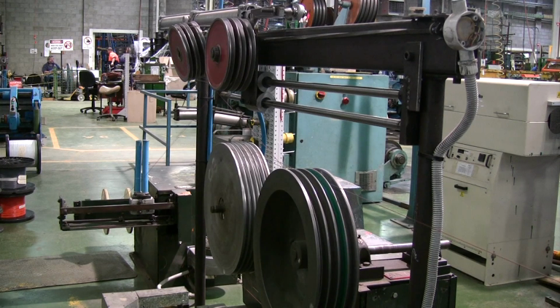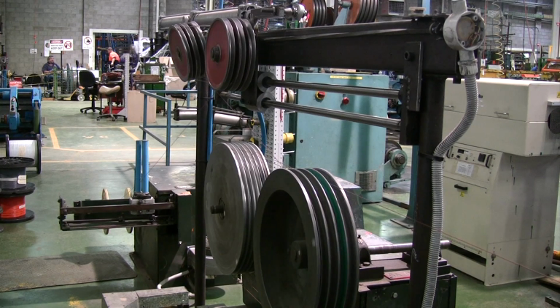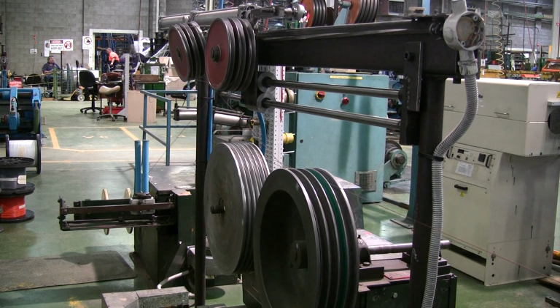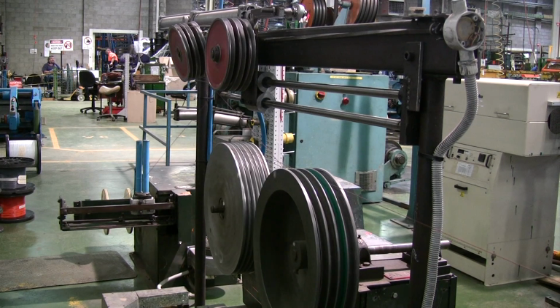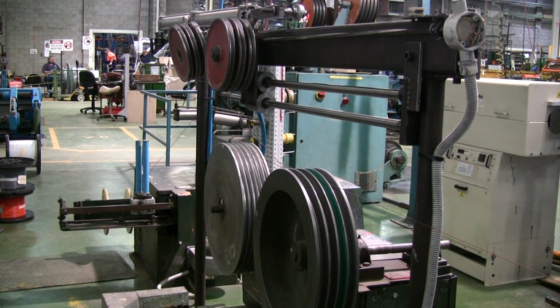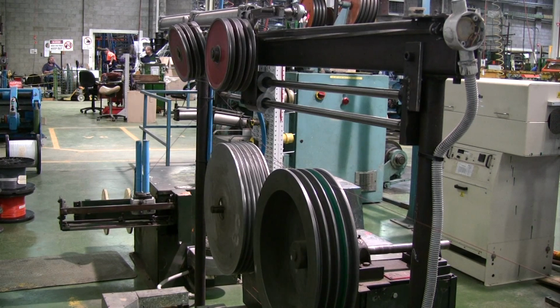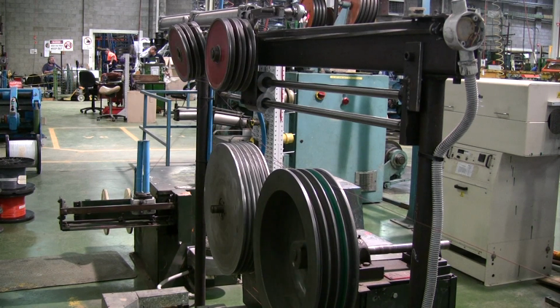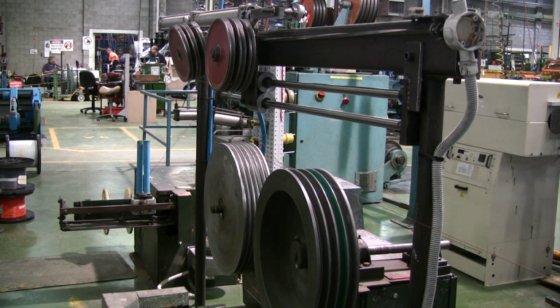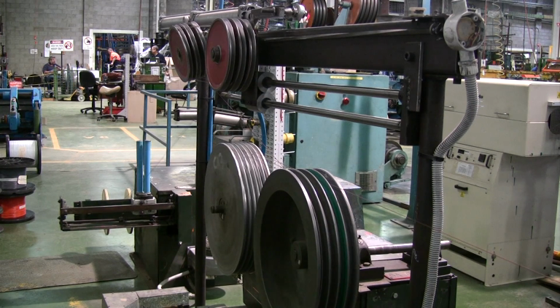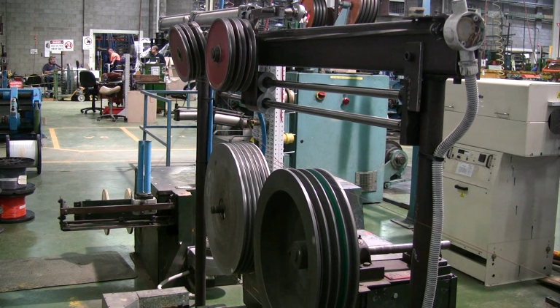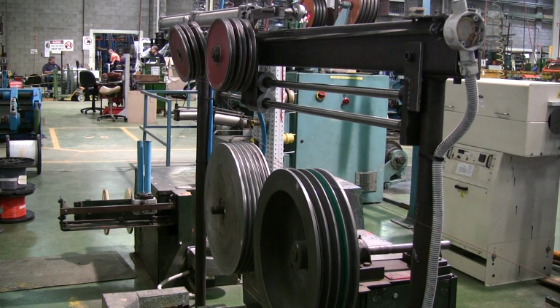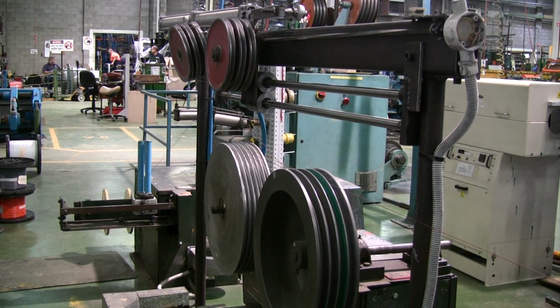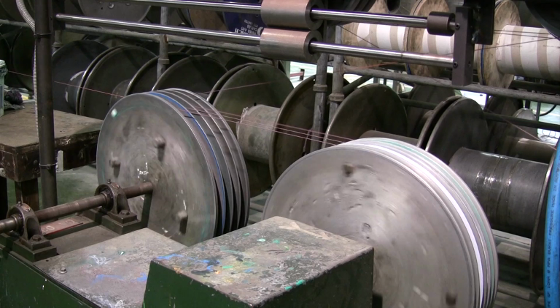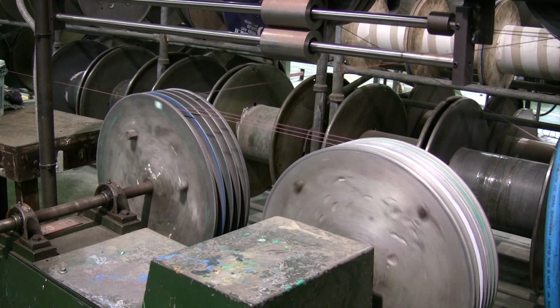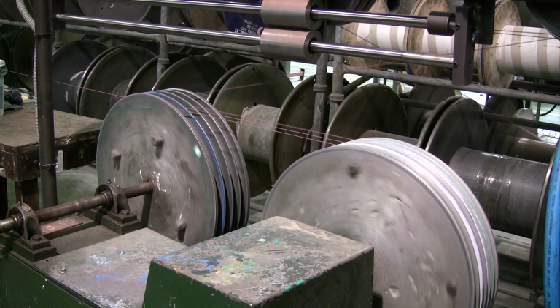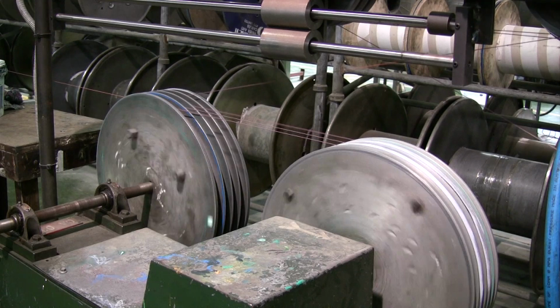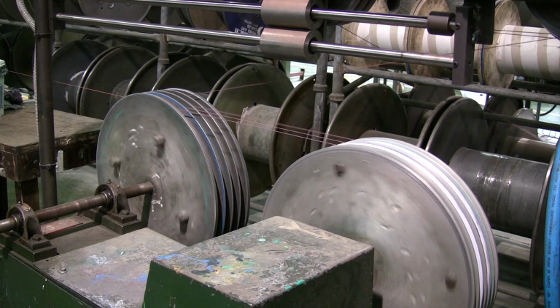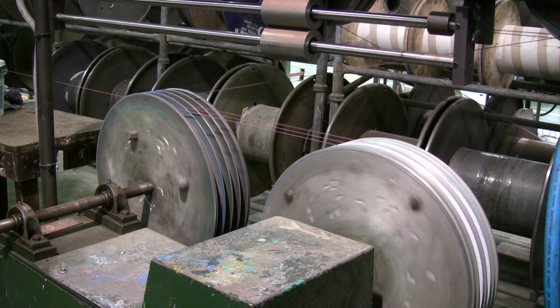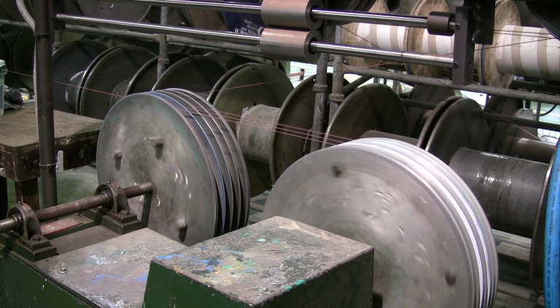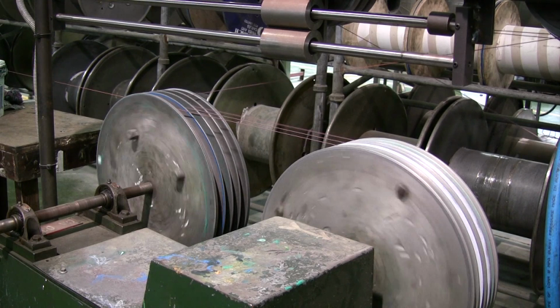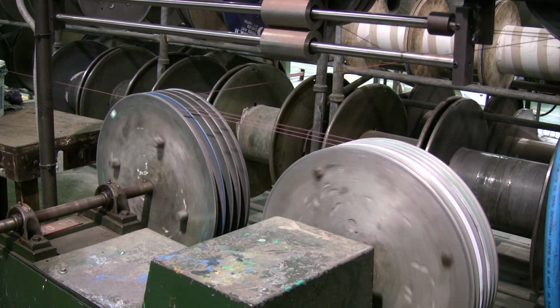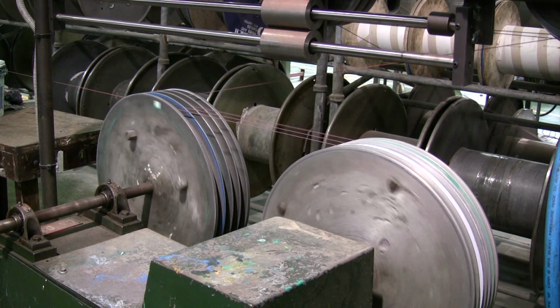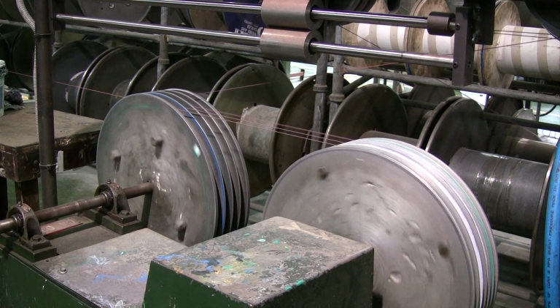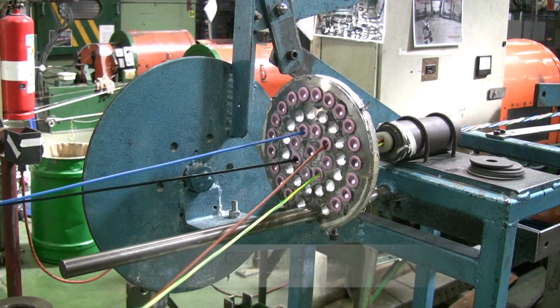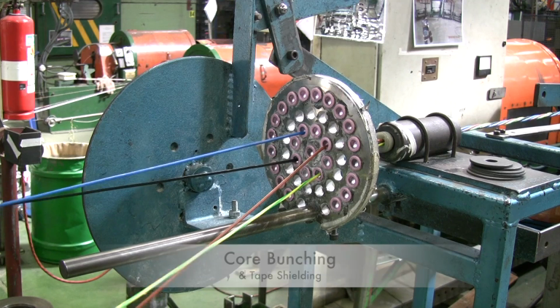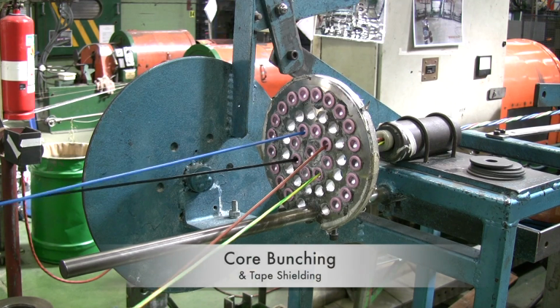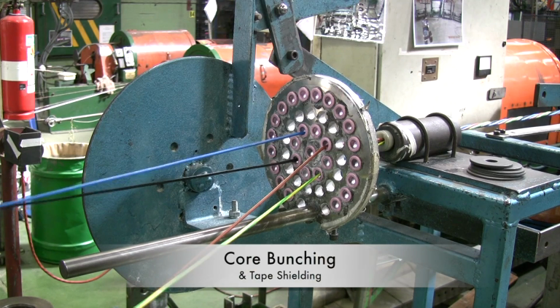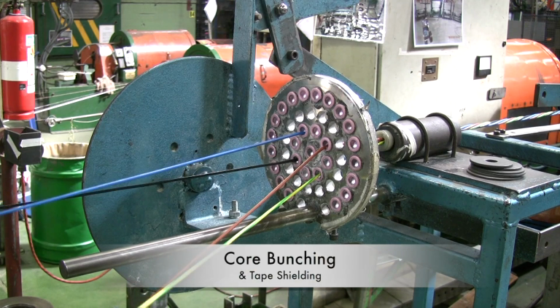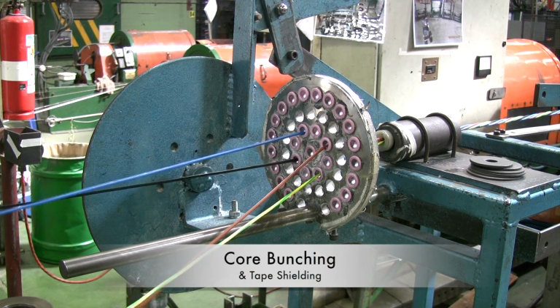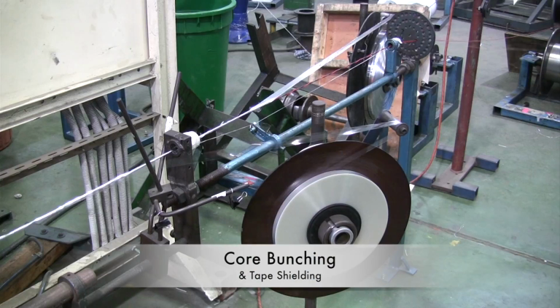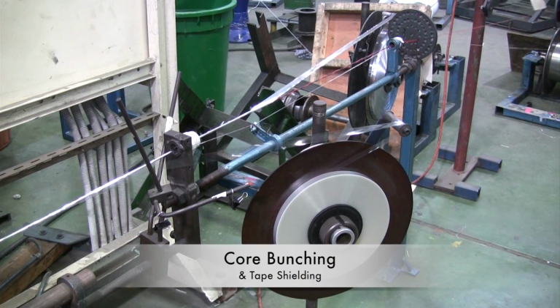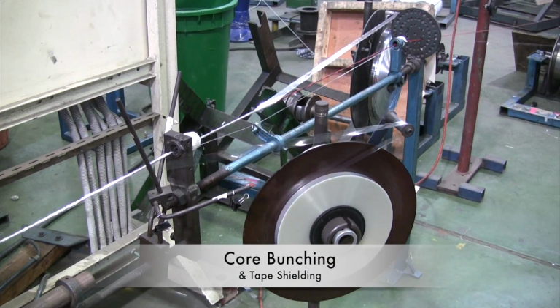Any part of the core which fails the spark test will be marked and cut out before bunching. The cores are then bunched together.